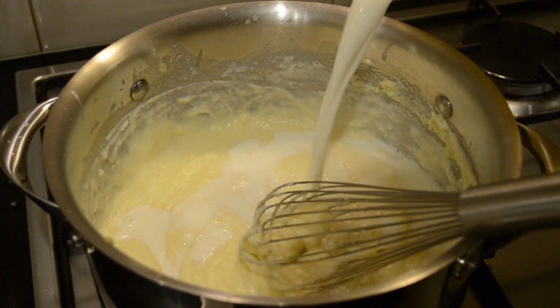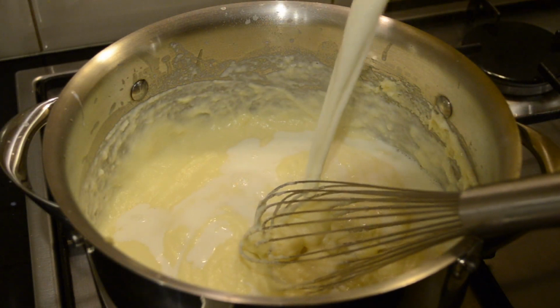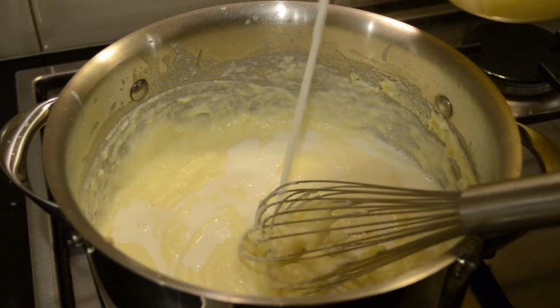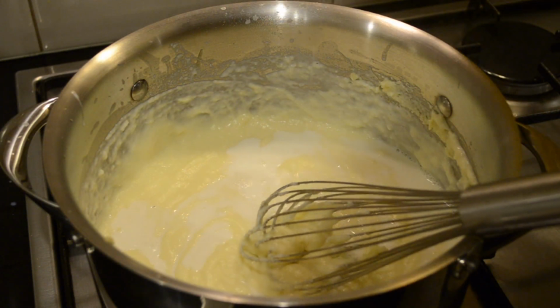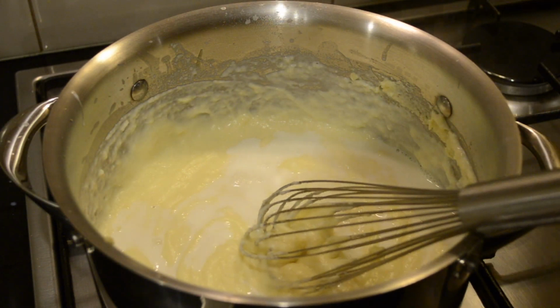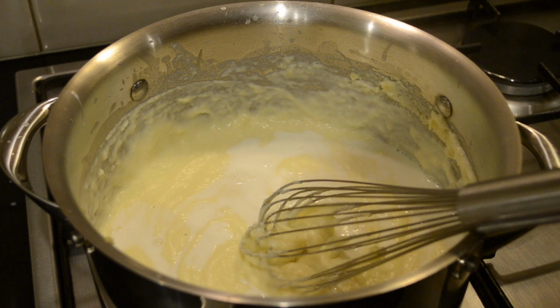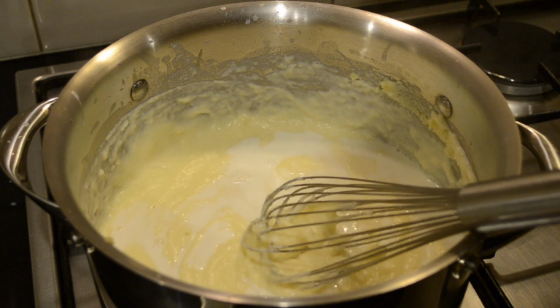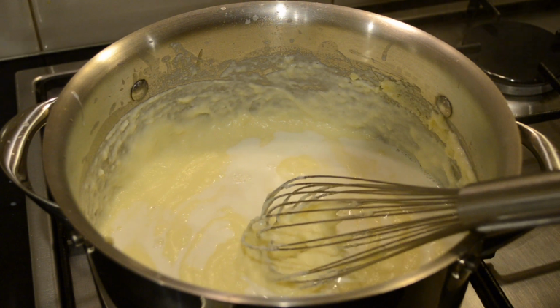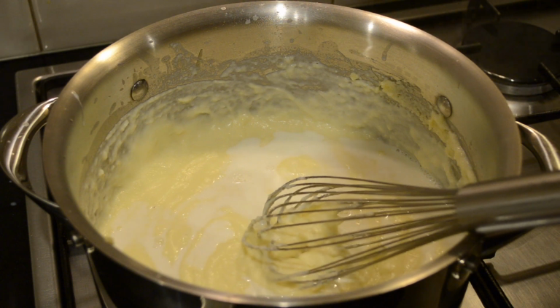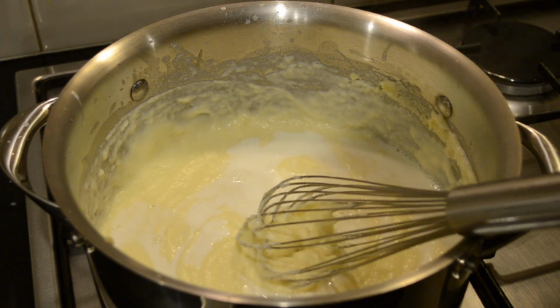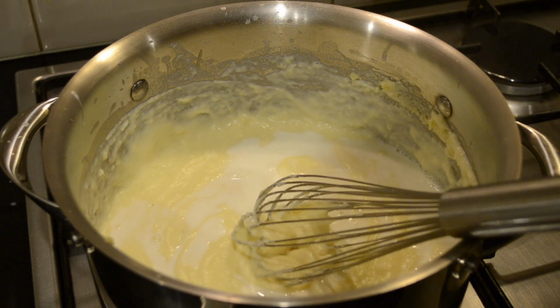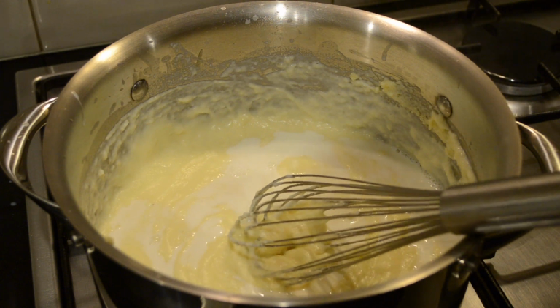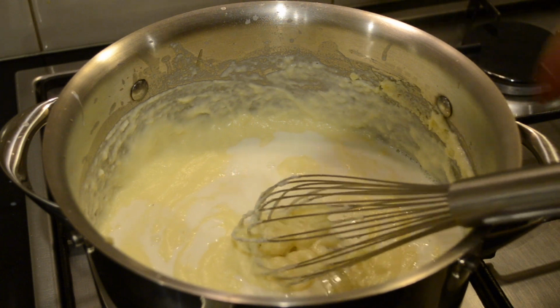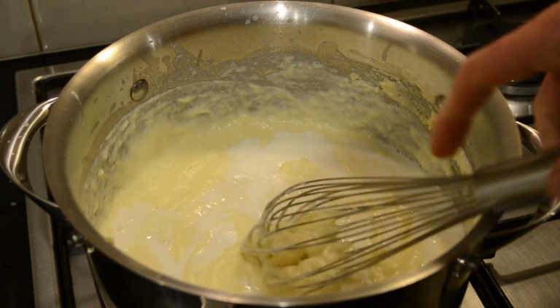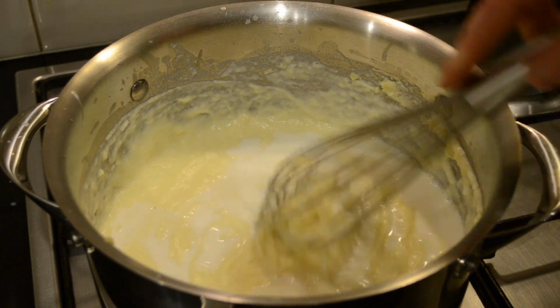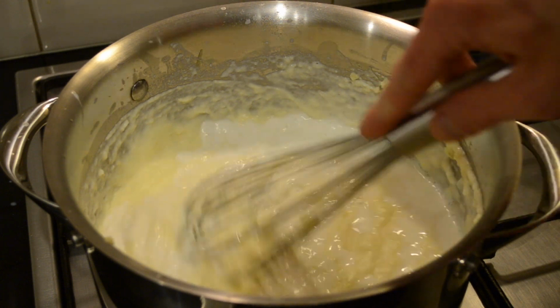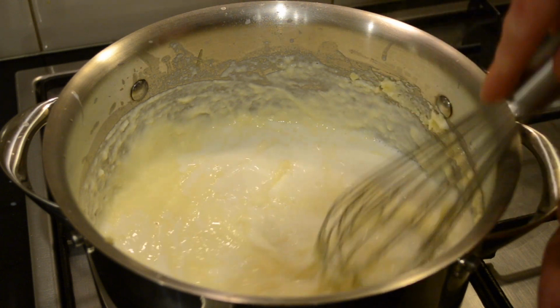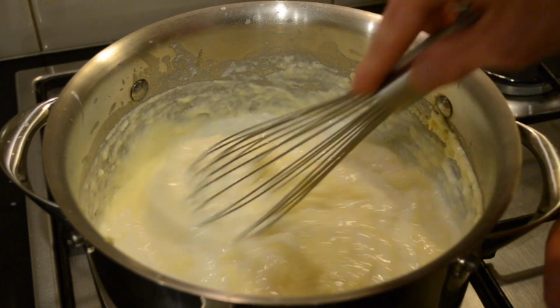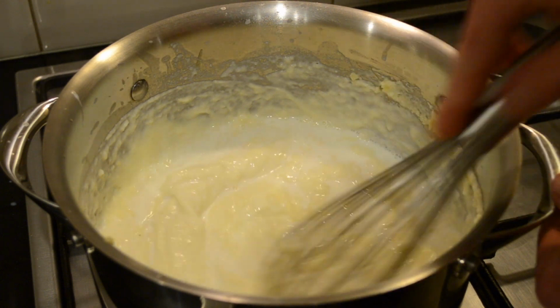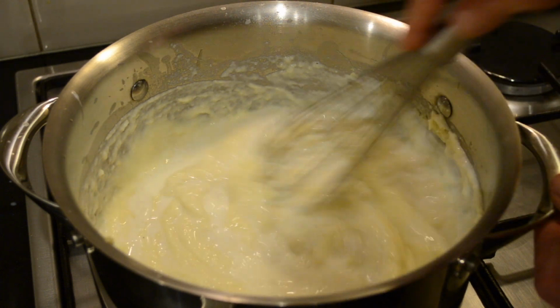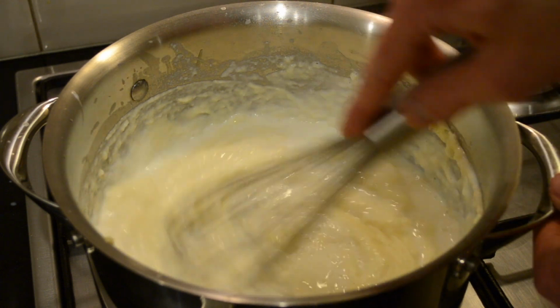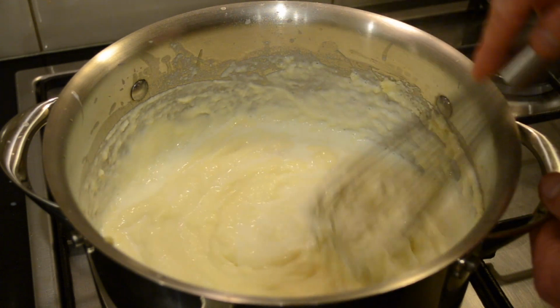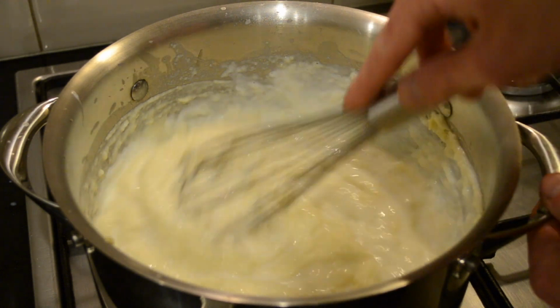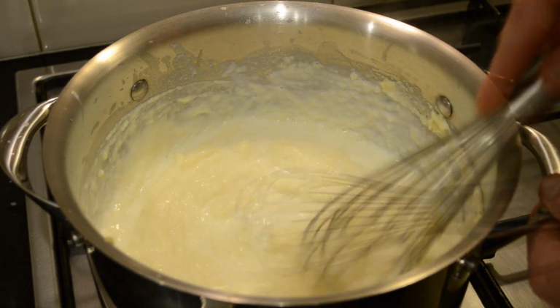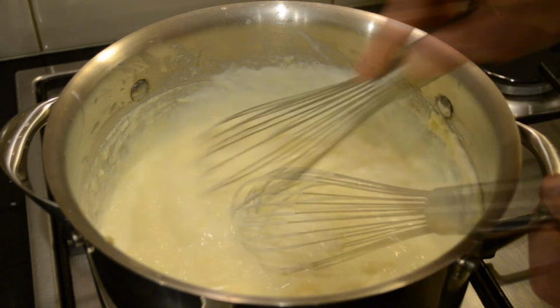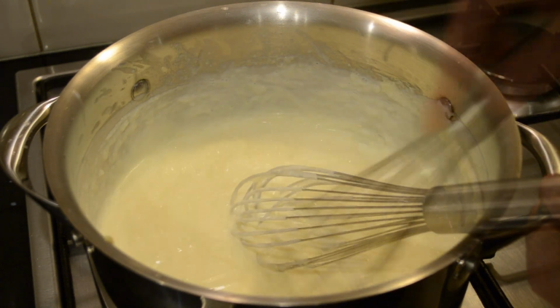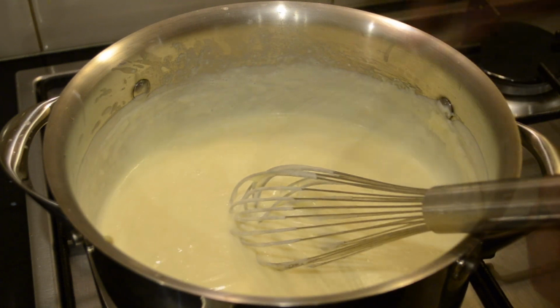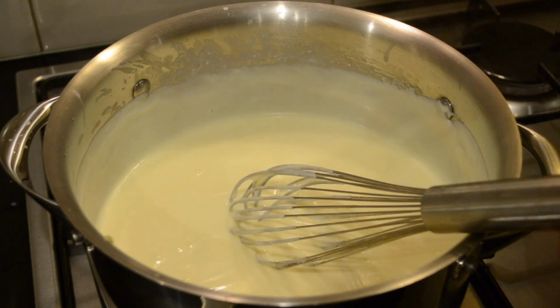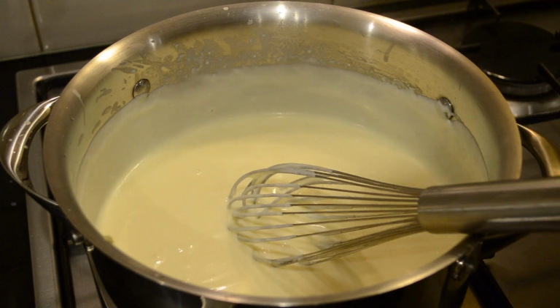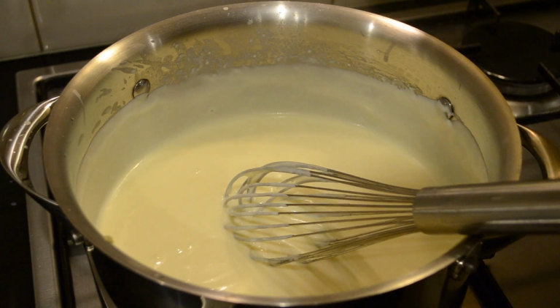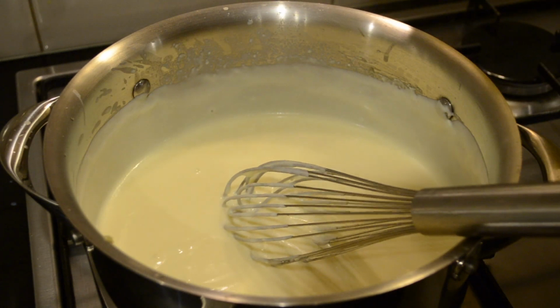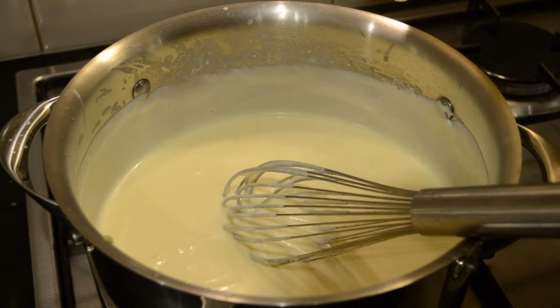The reason we pour it in in parts is because you can always add more but you can't take it out. Then I'm going to pour in the last bit.